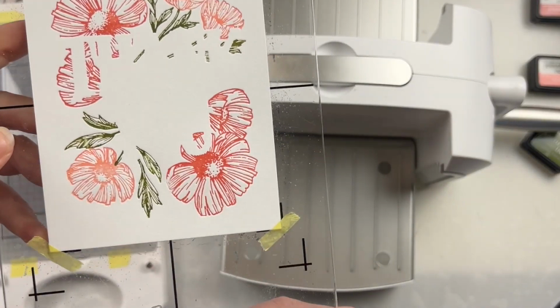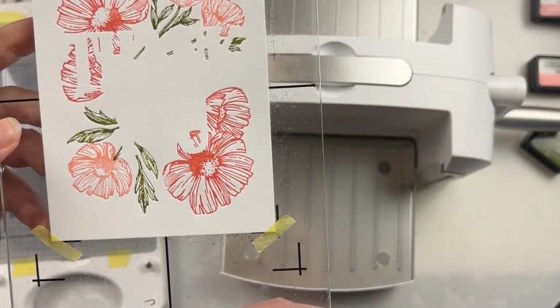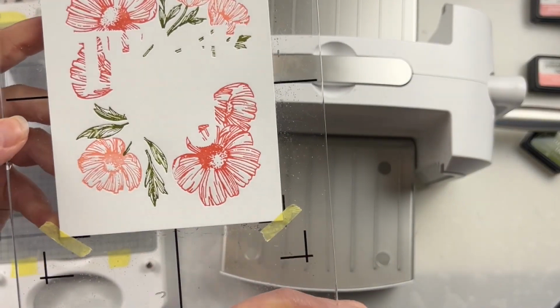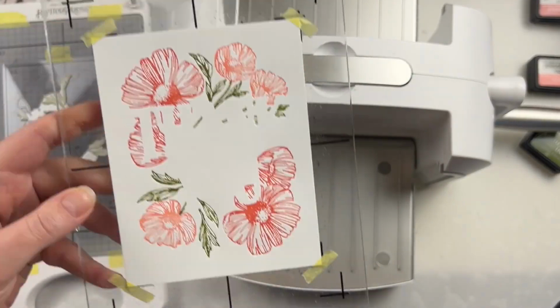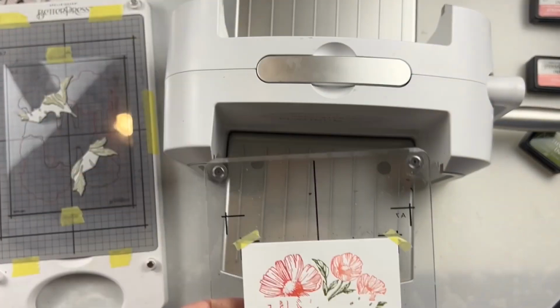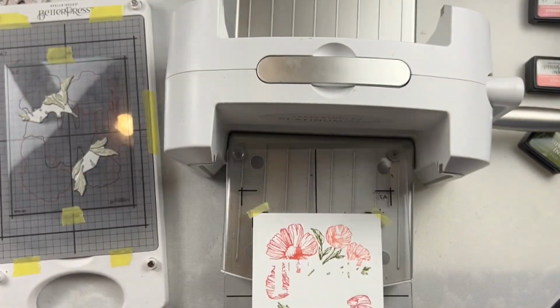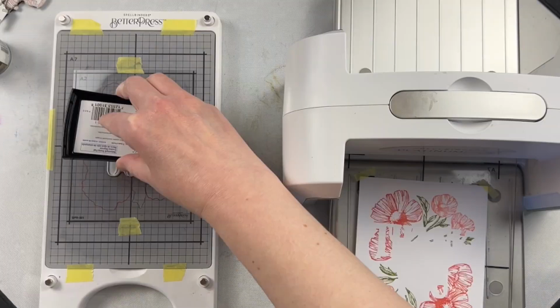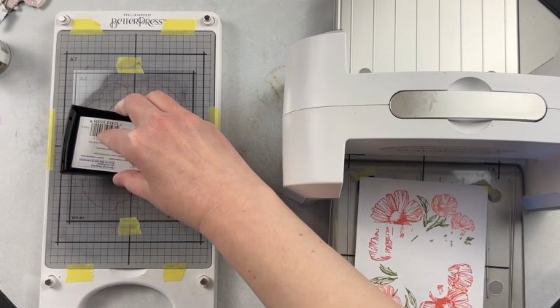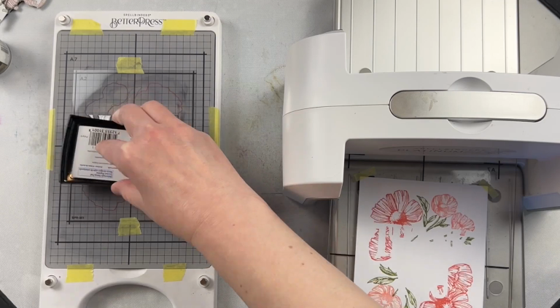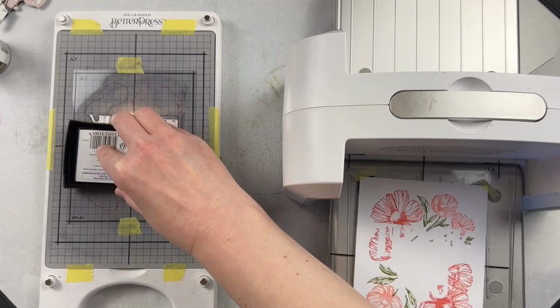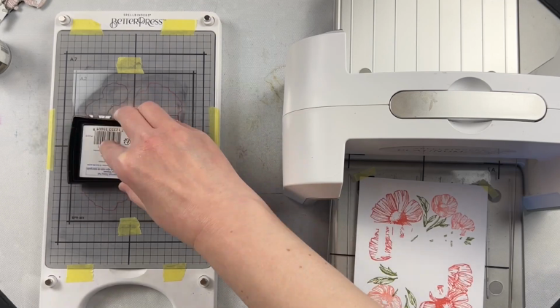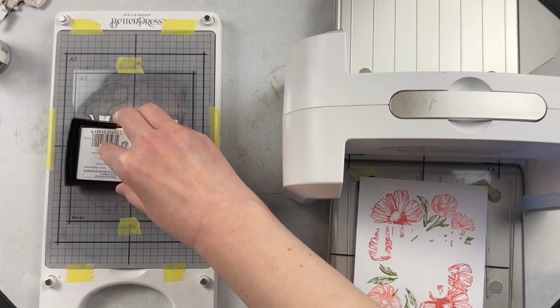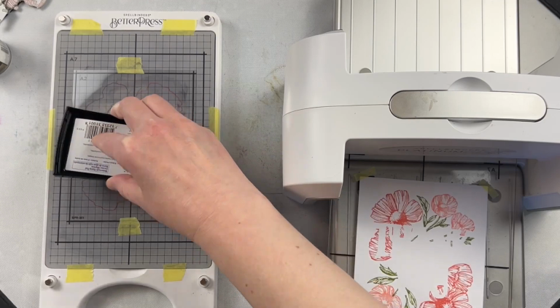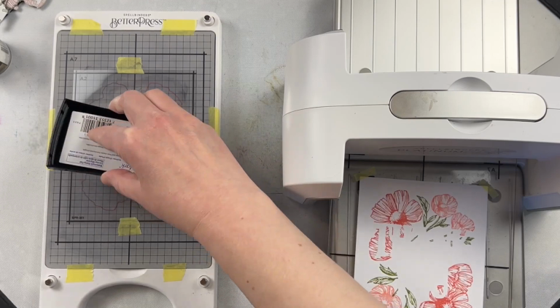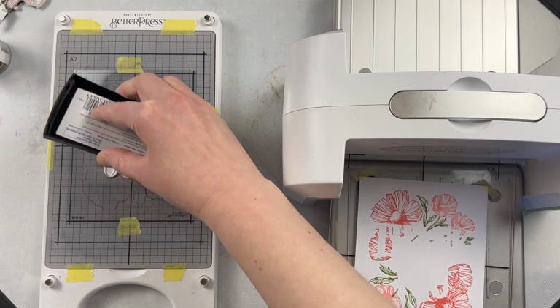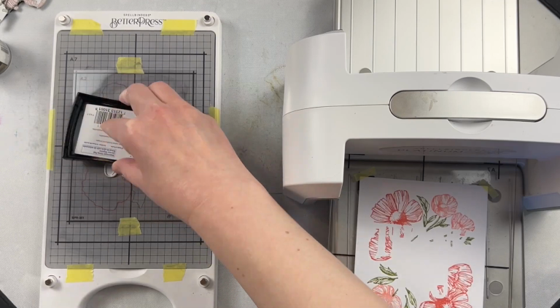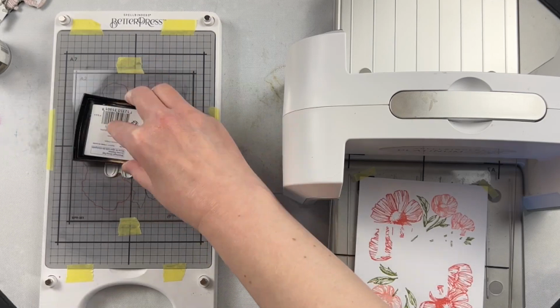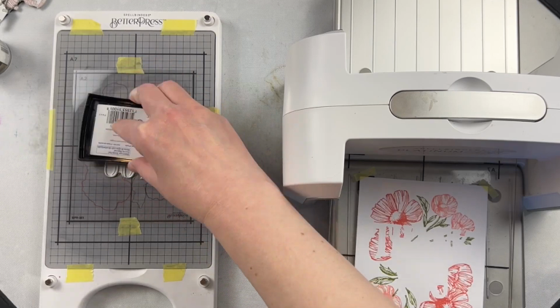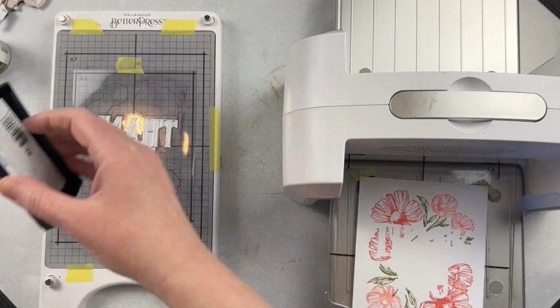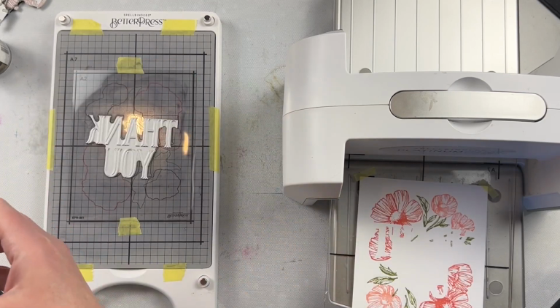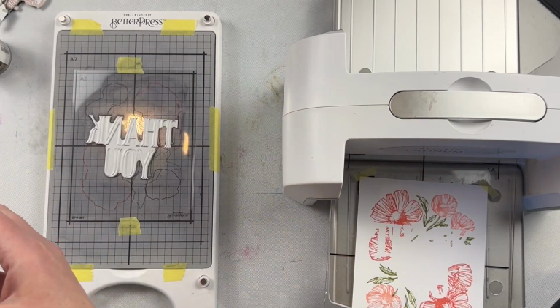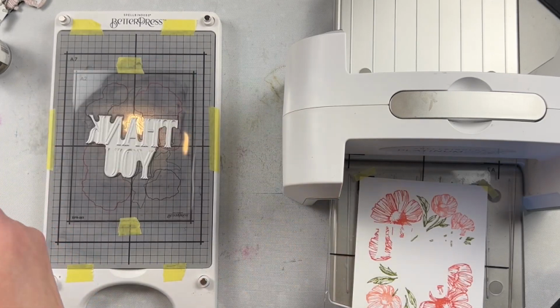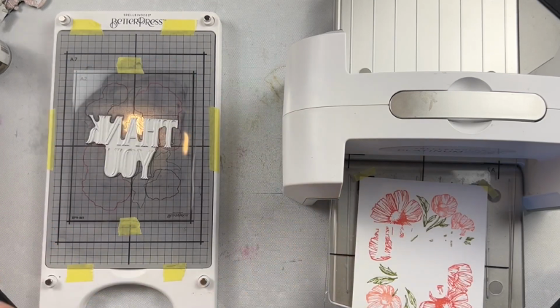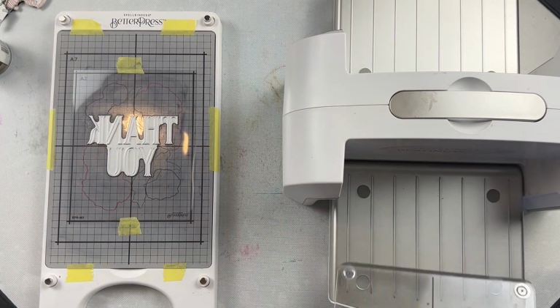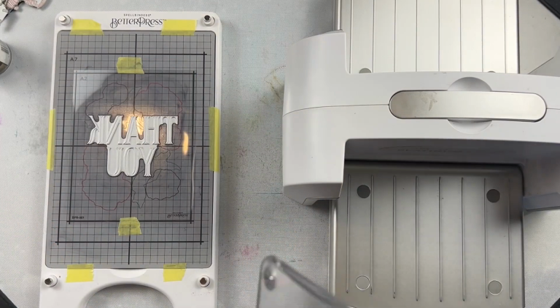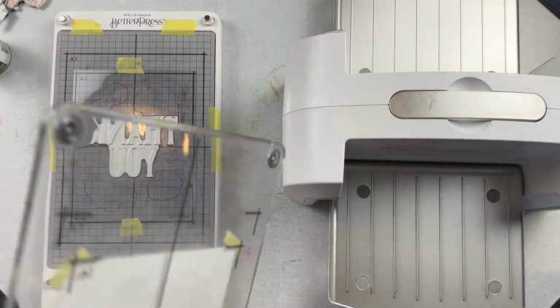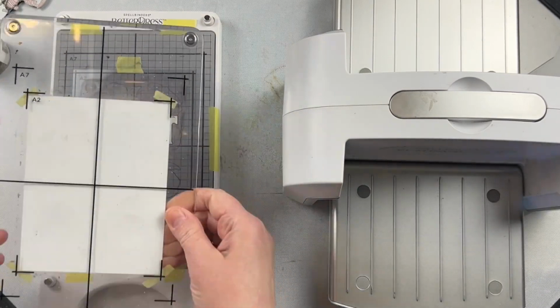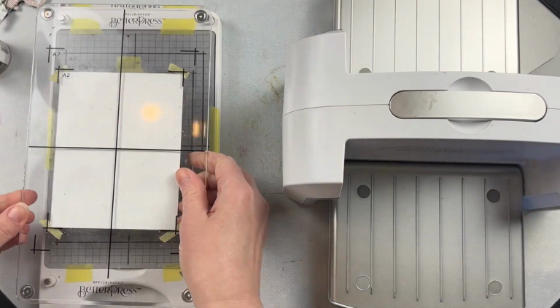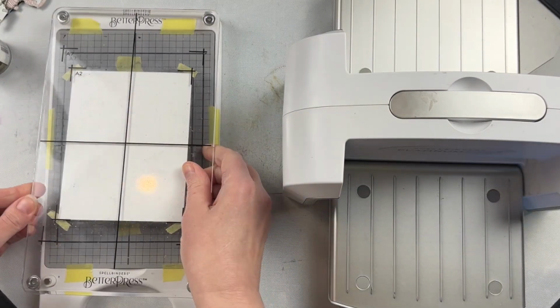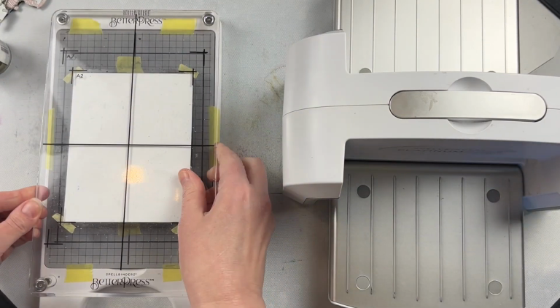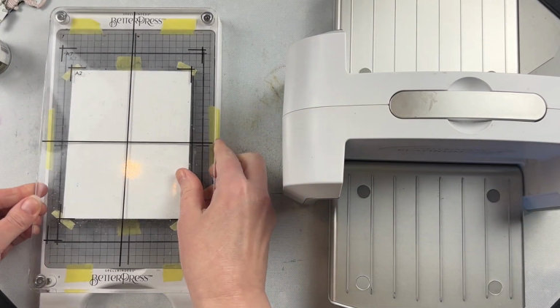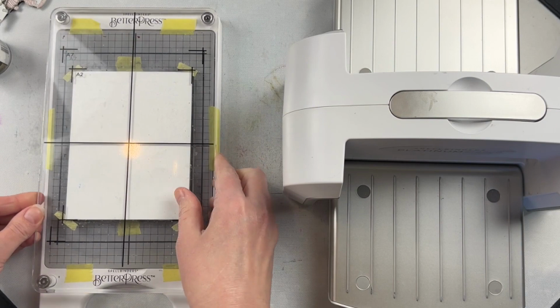I love the fact that you have the opportunity to create different designs this way, and you can use many different ink choices.